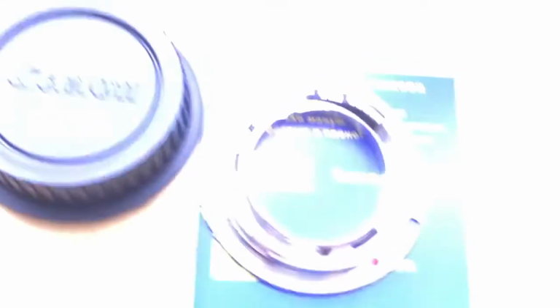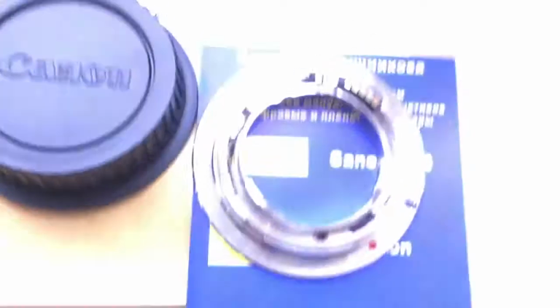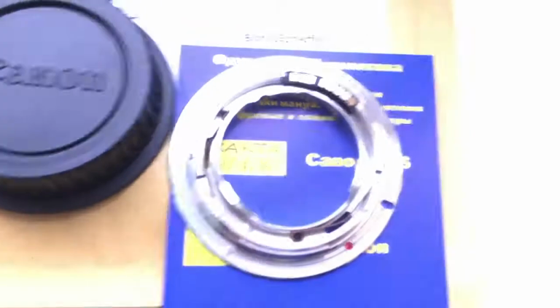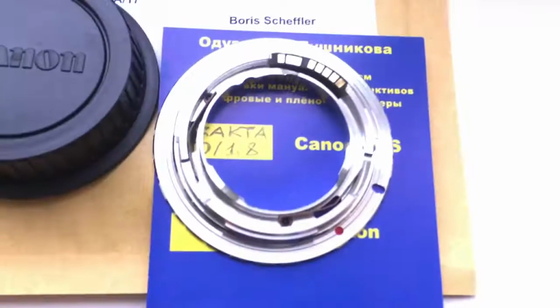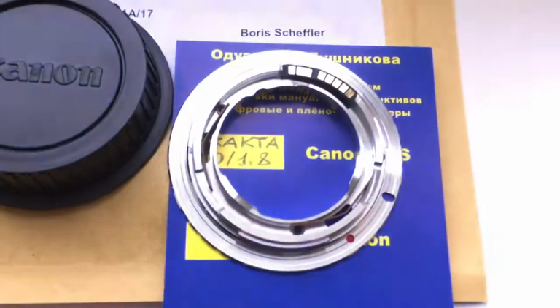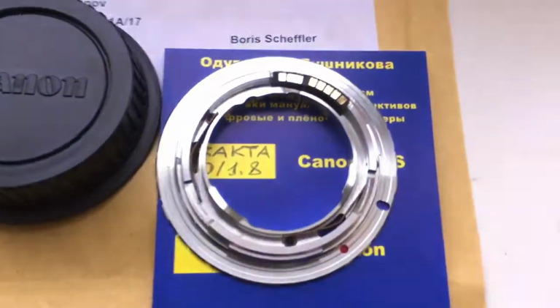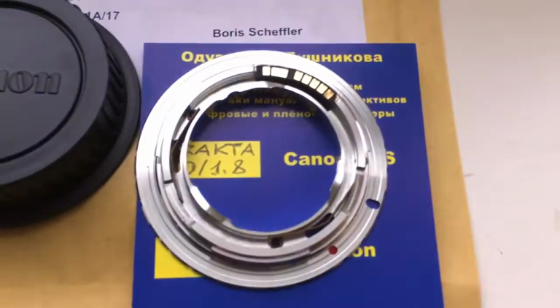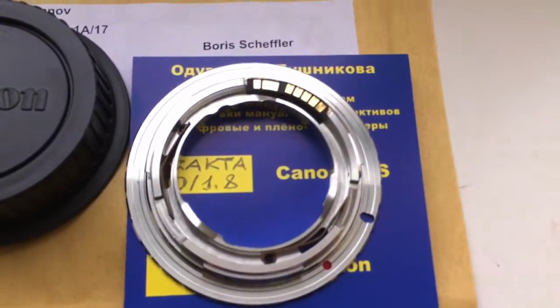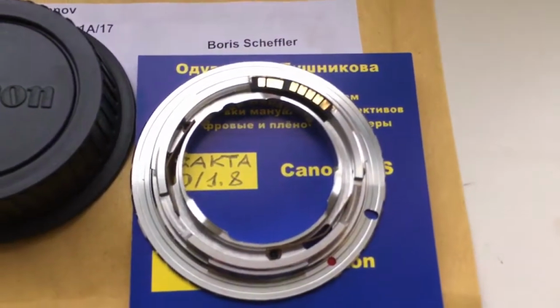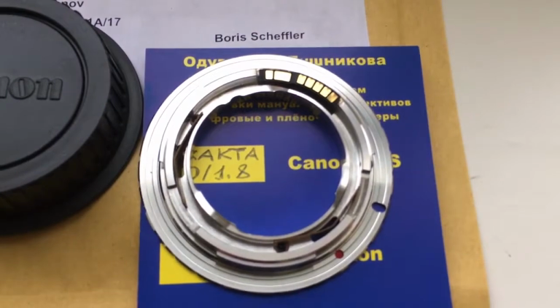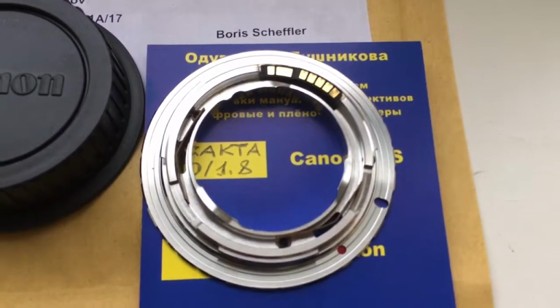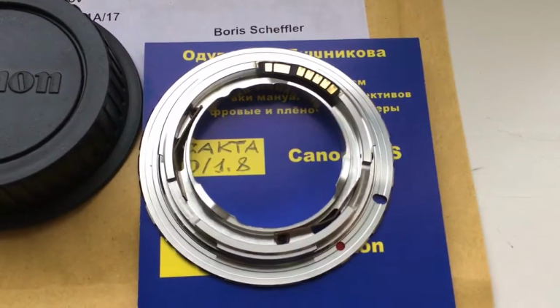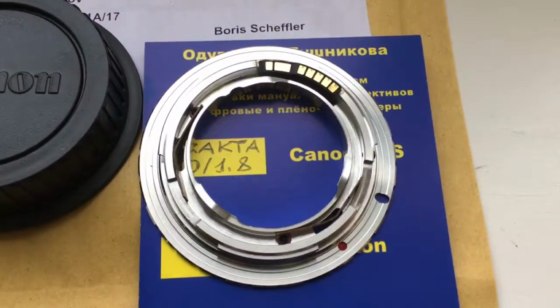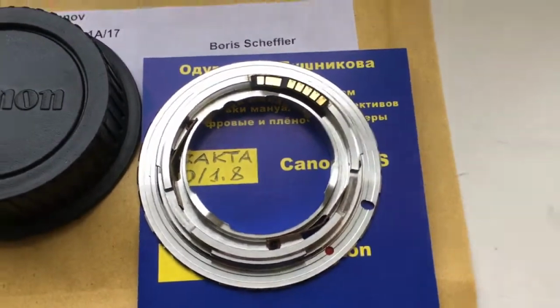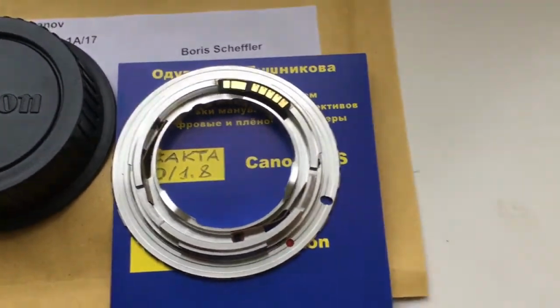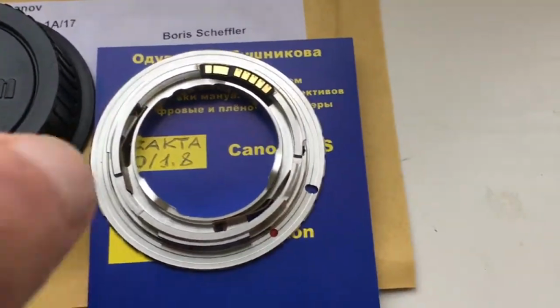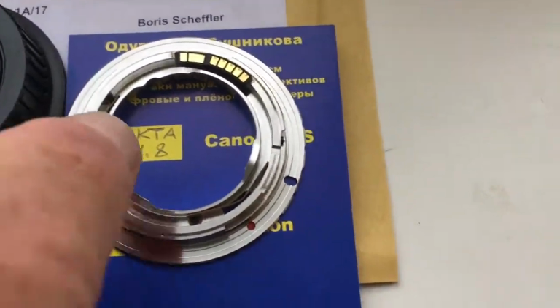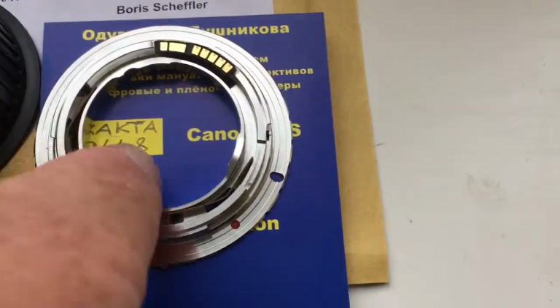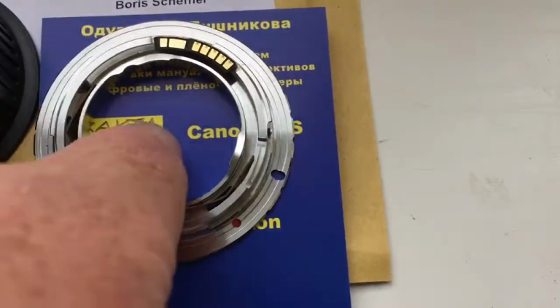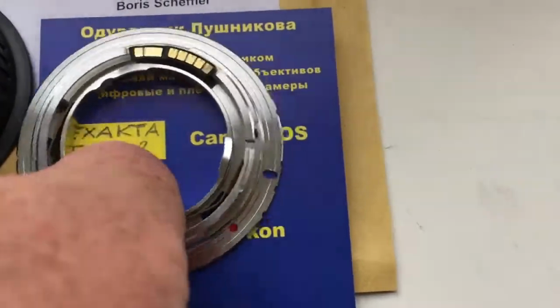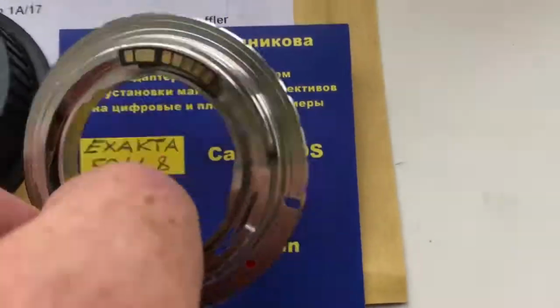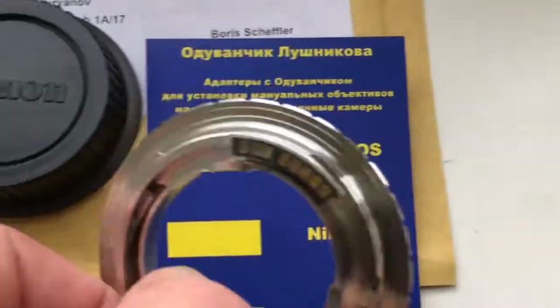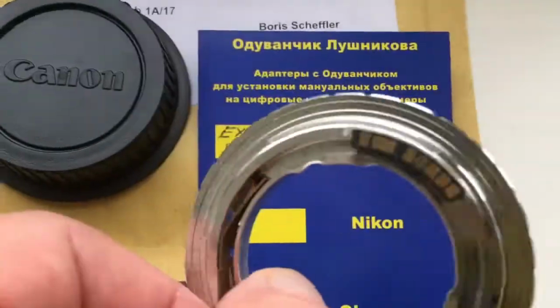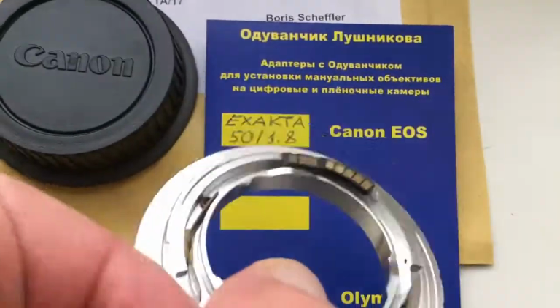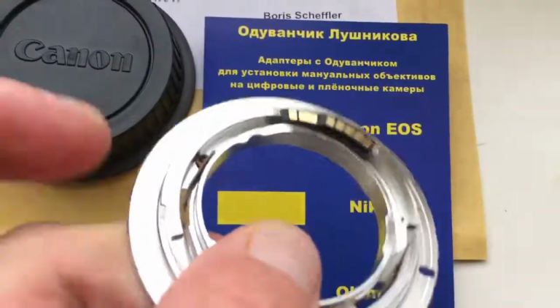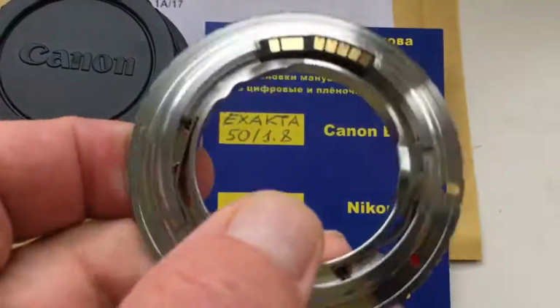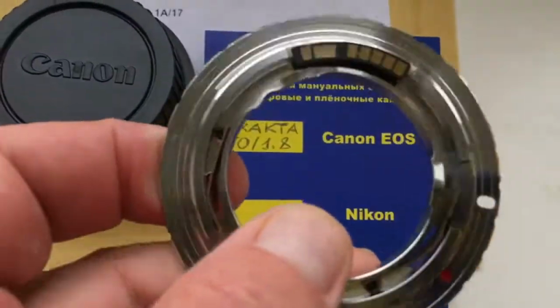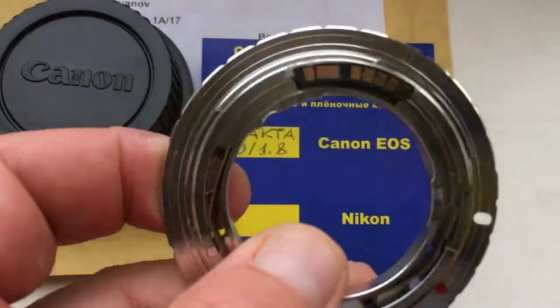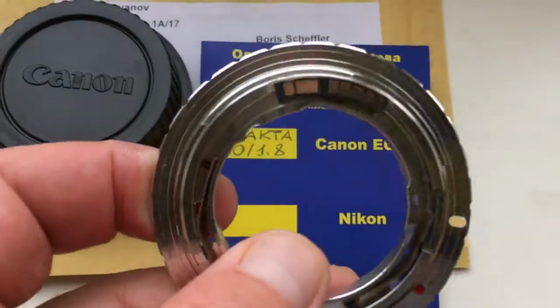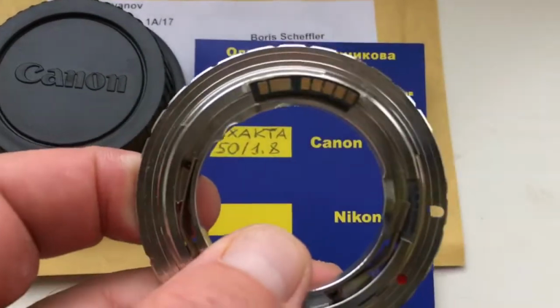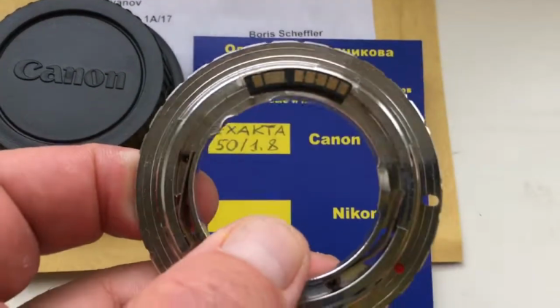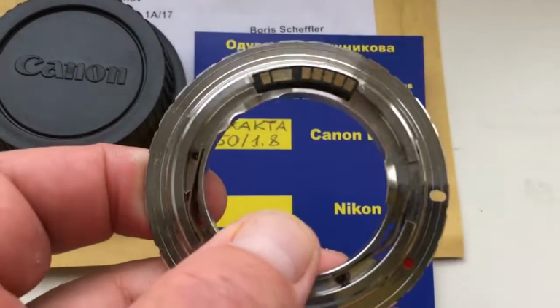Look, this is your adapter with programmable chip.